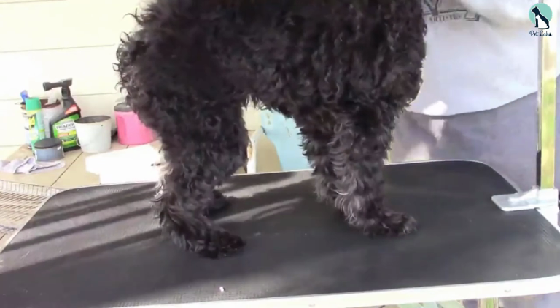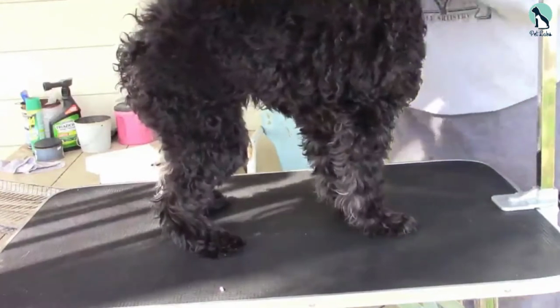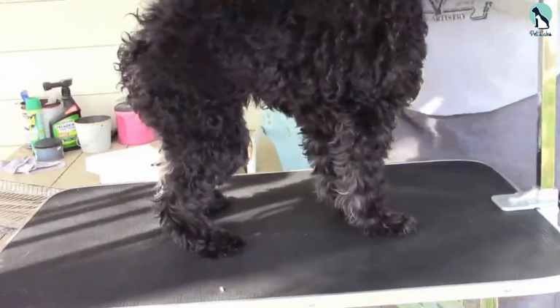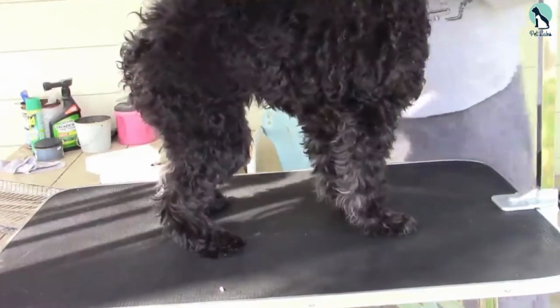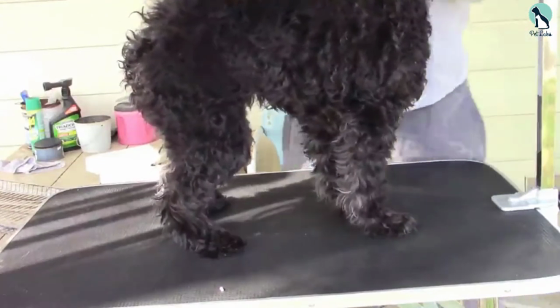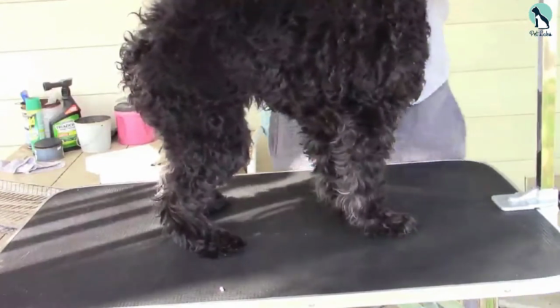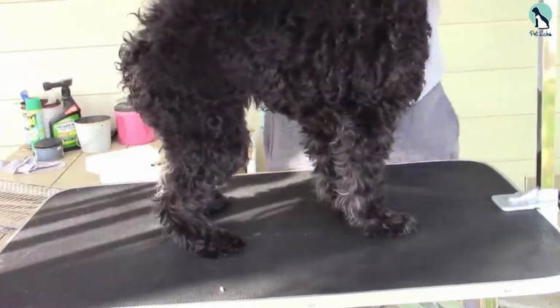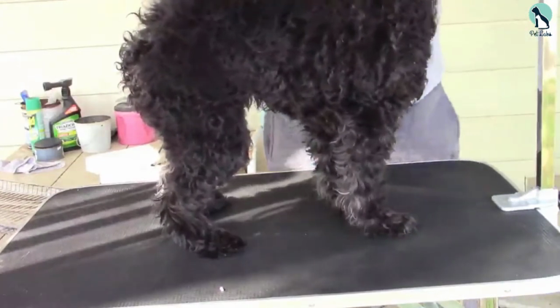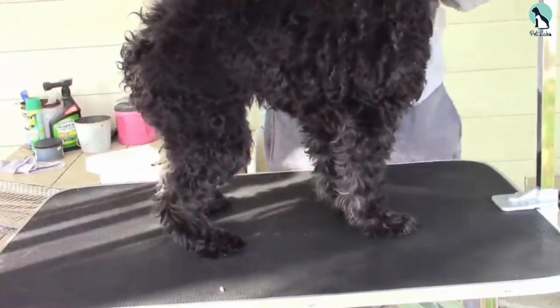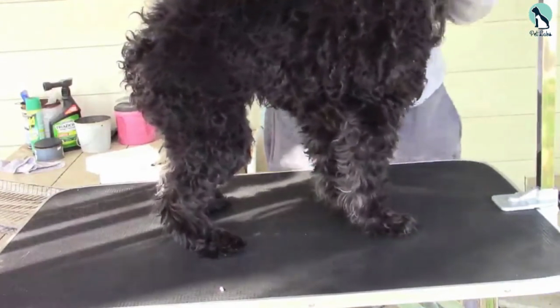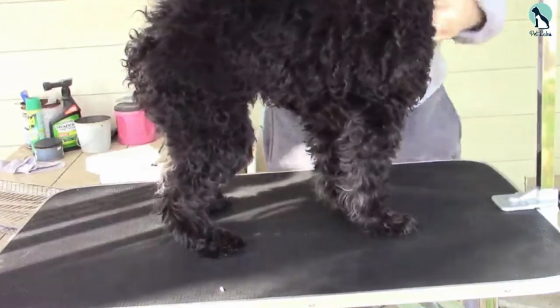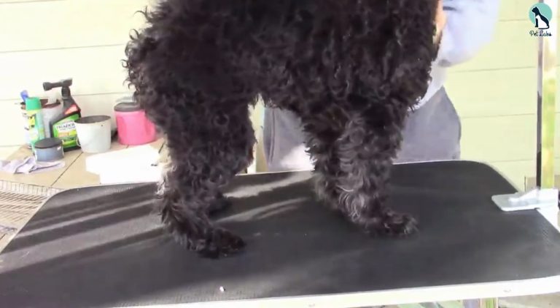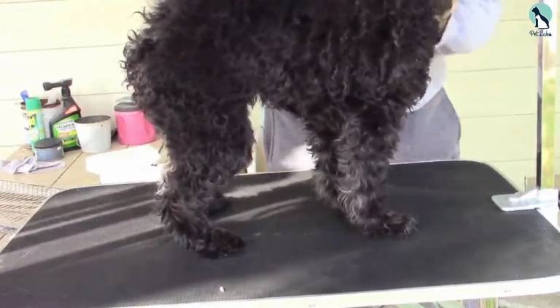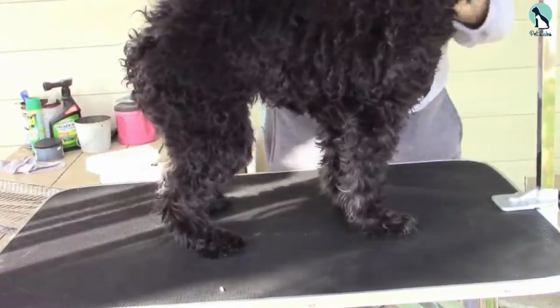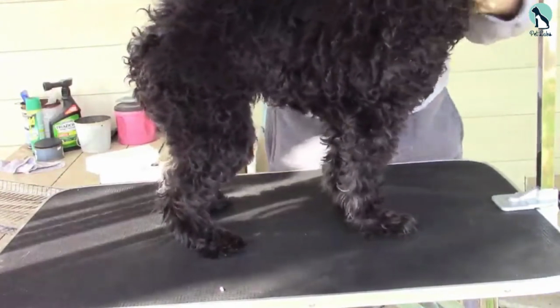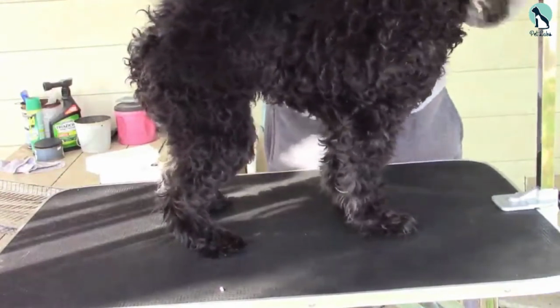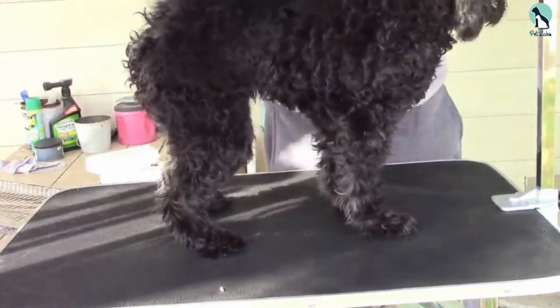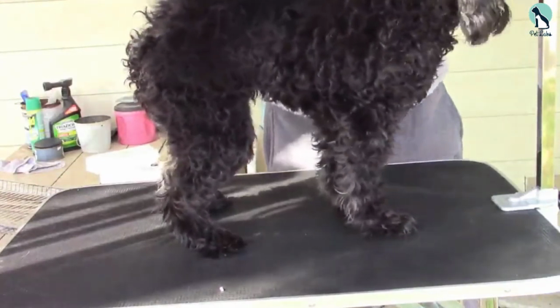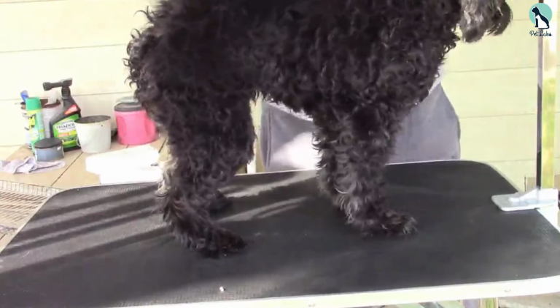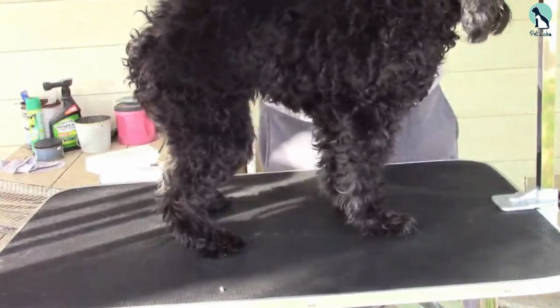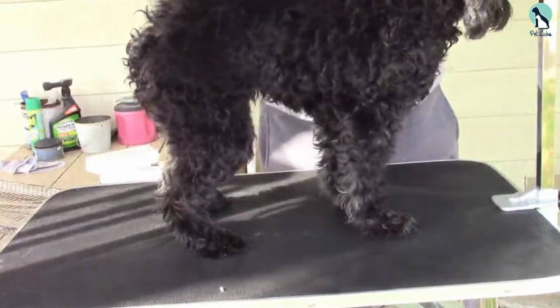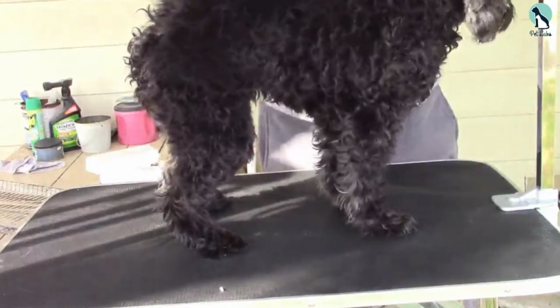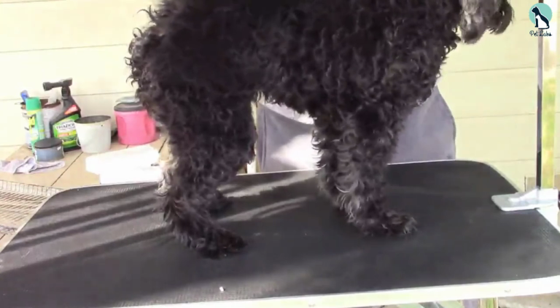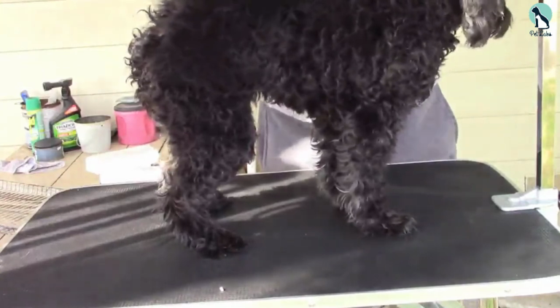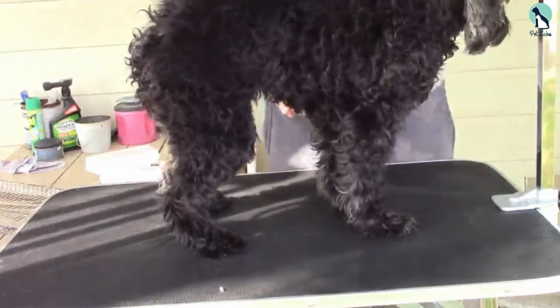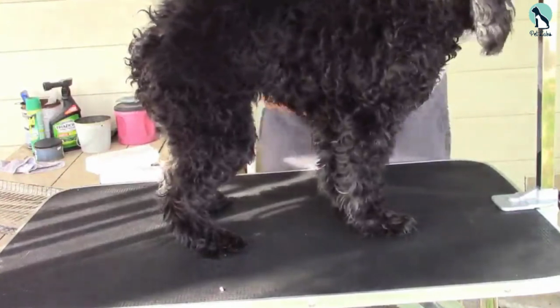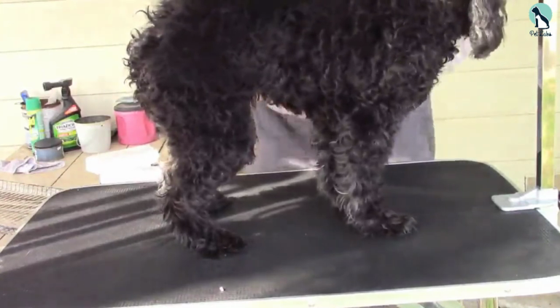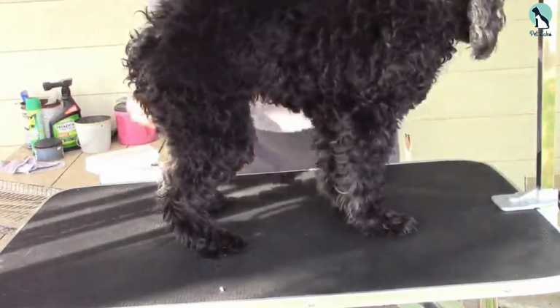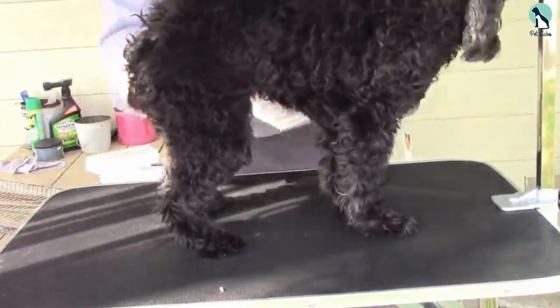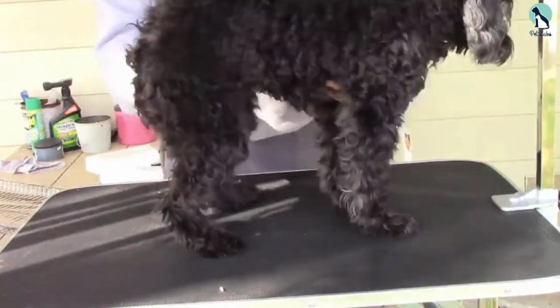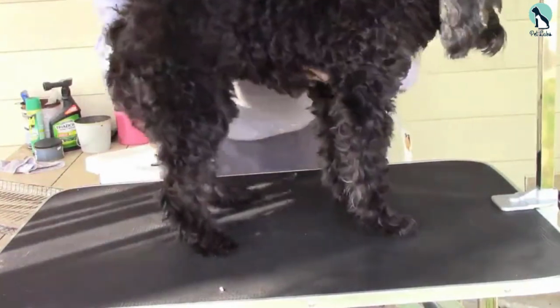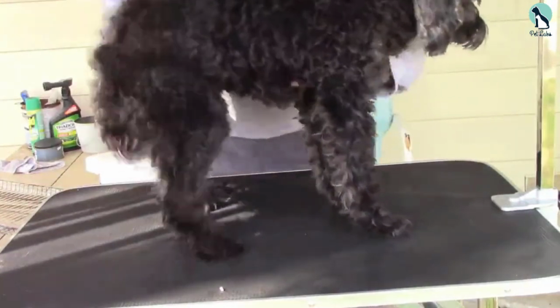This table is equipped with a non-slip surface that keeps your dog comfortable and makes cleaning easy.